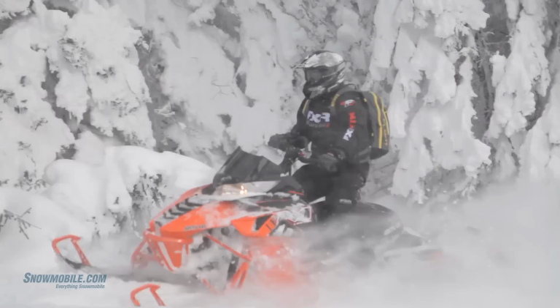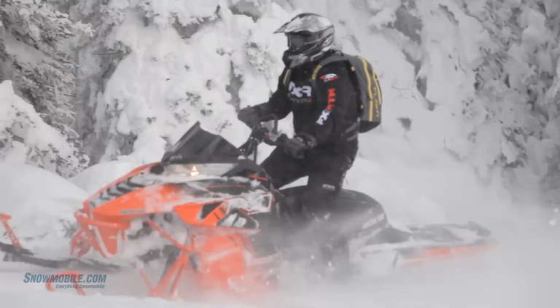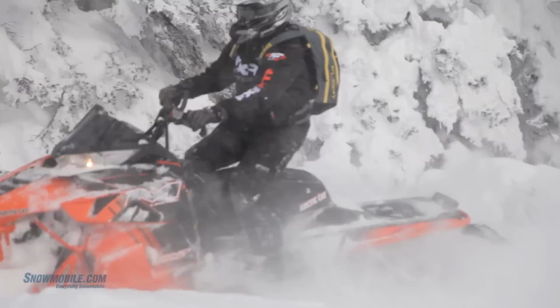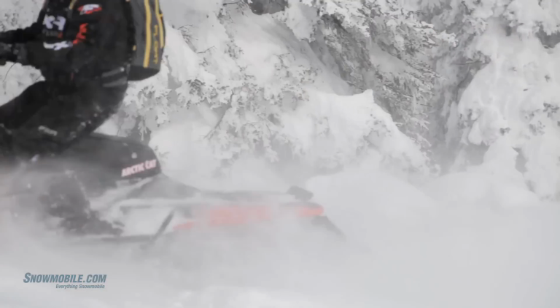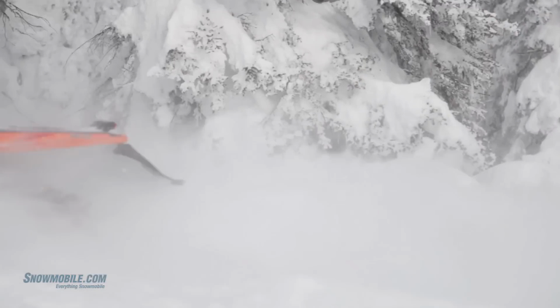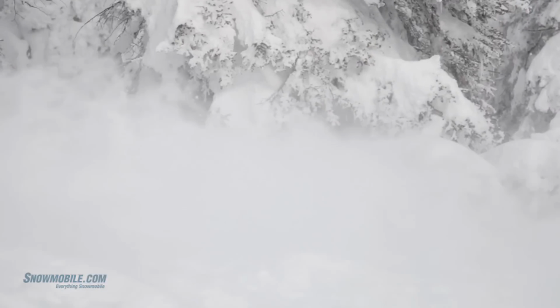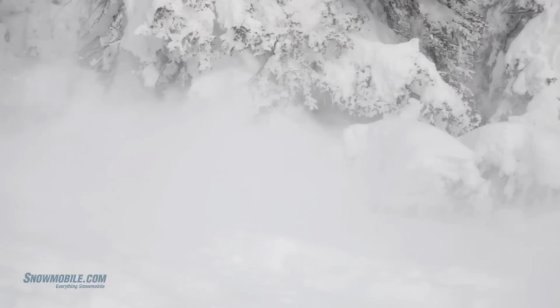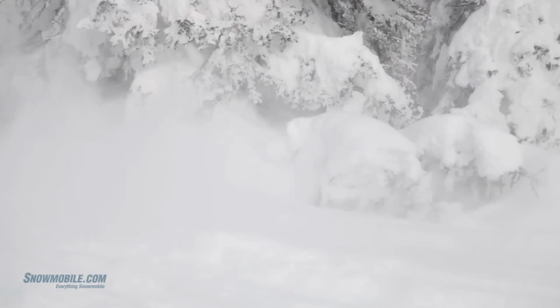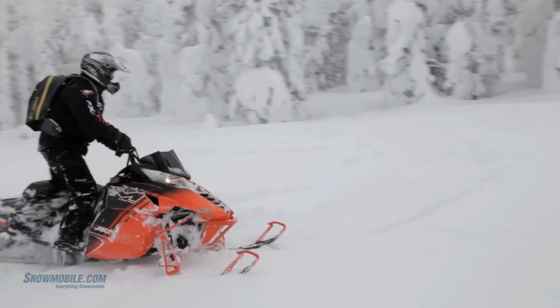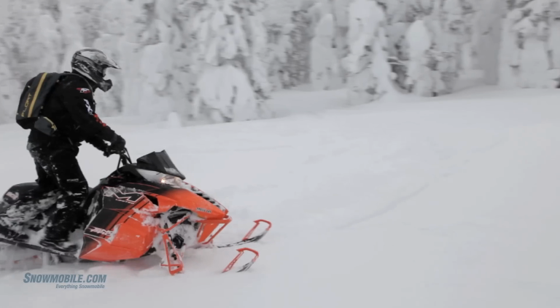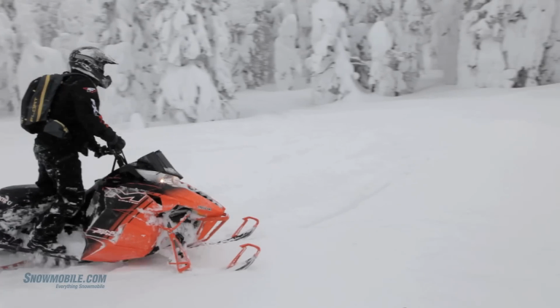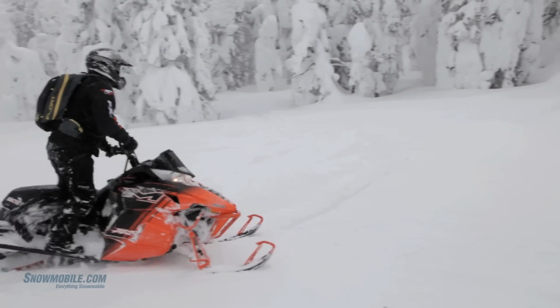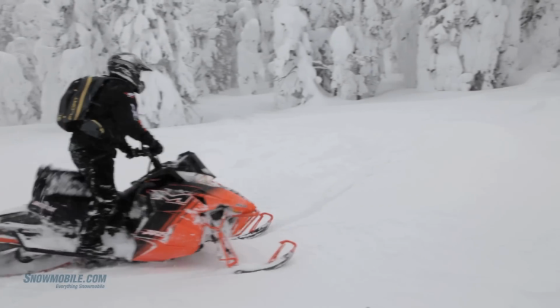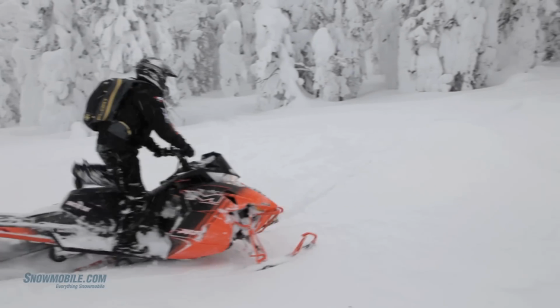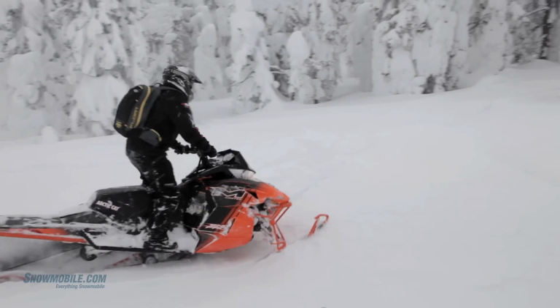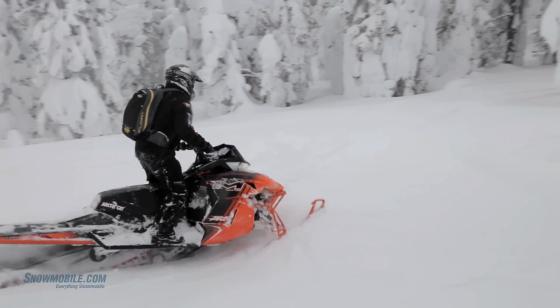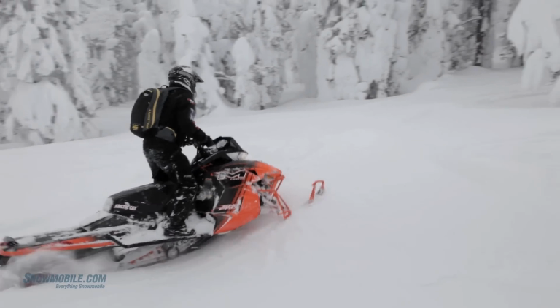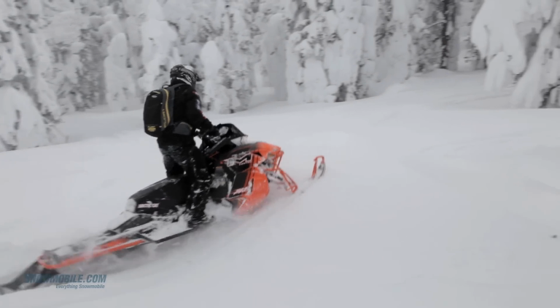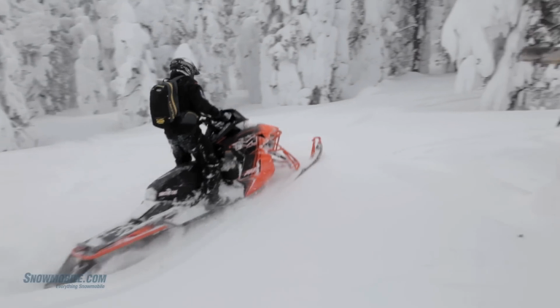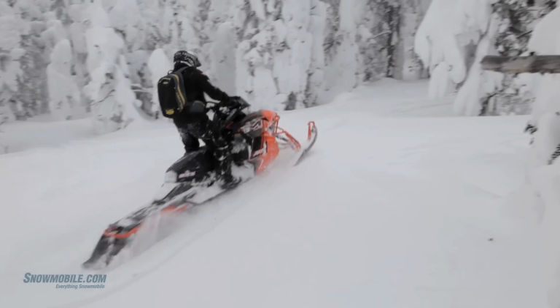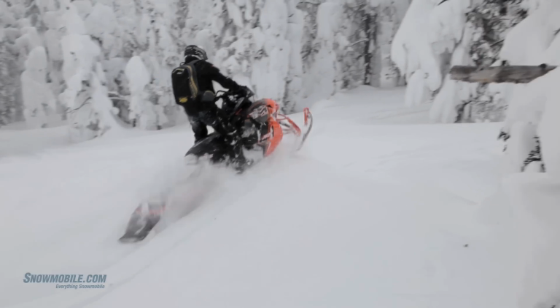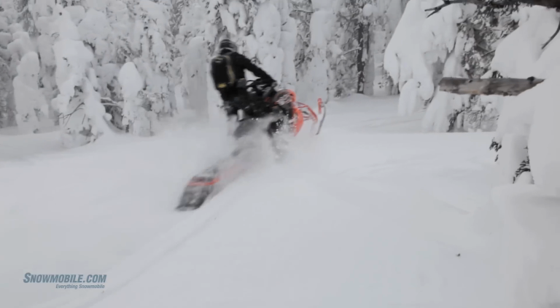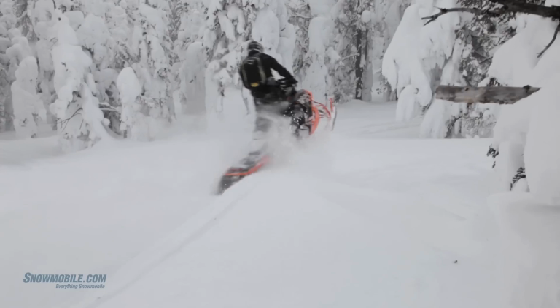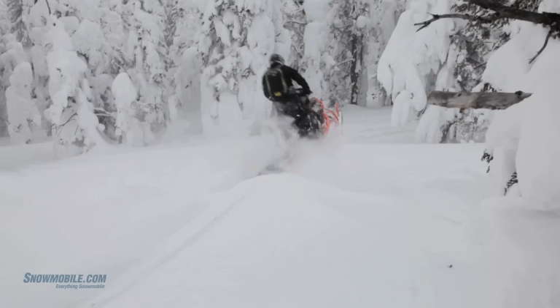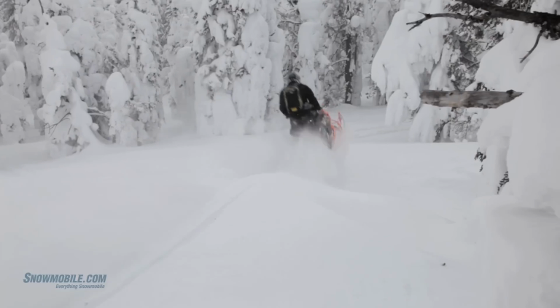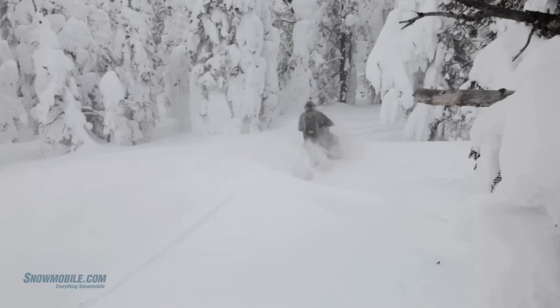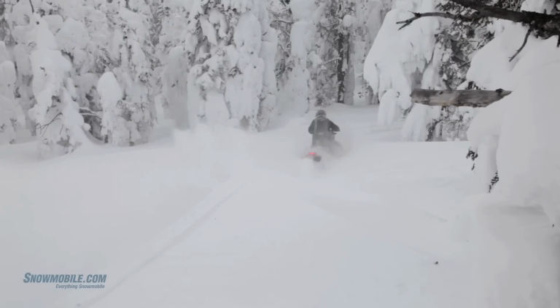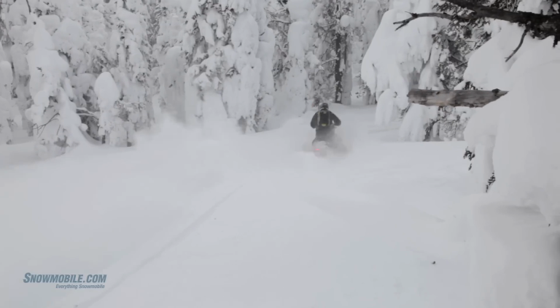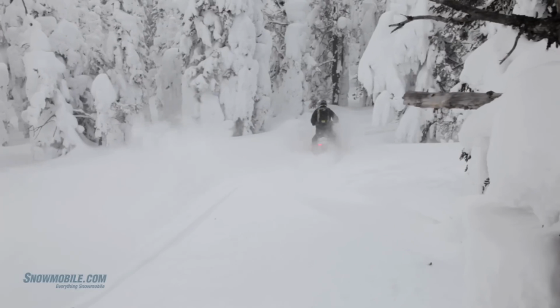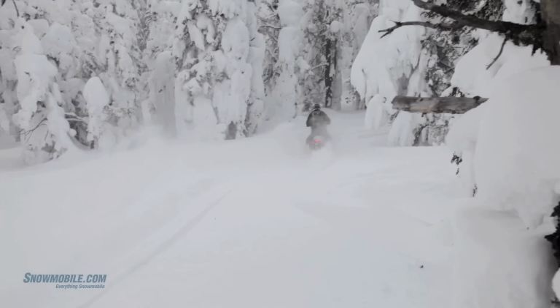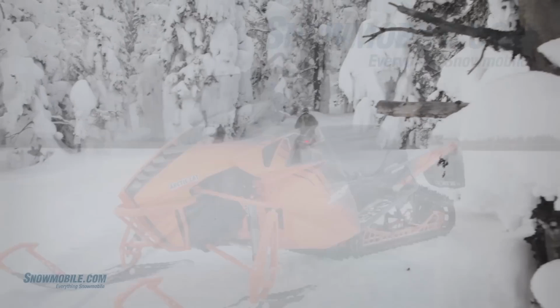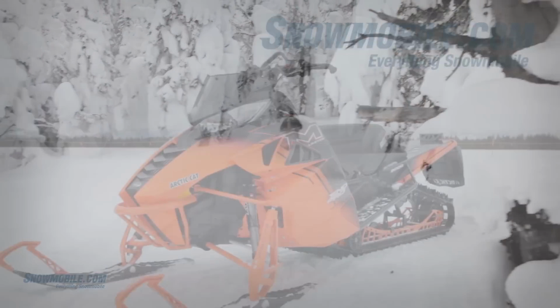All in all, we've just had a lot of fun with this sled back here in the backcountry today.